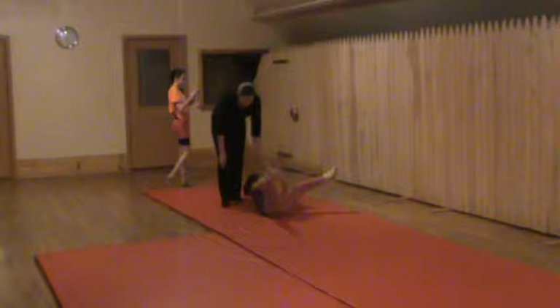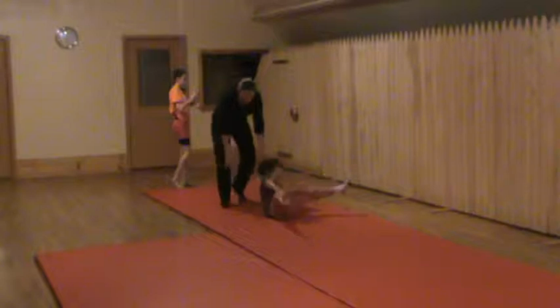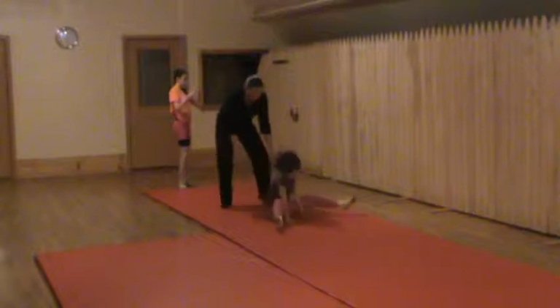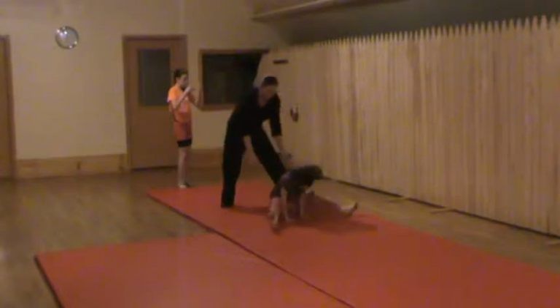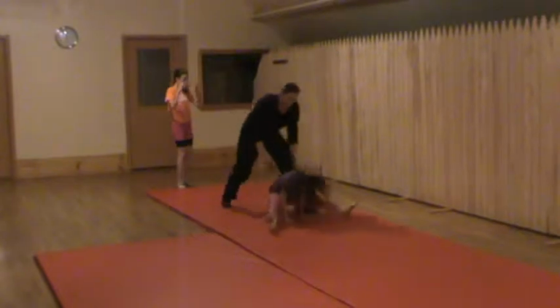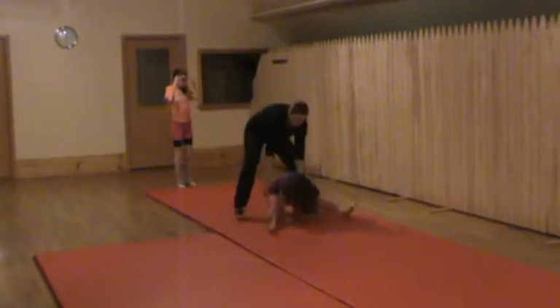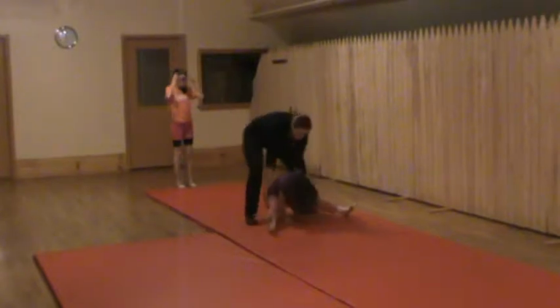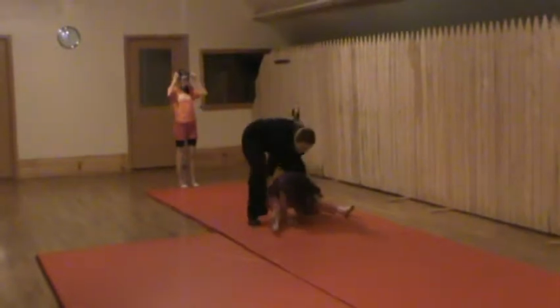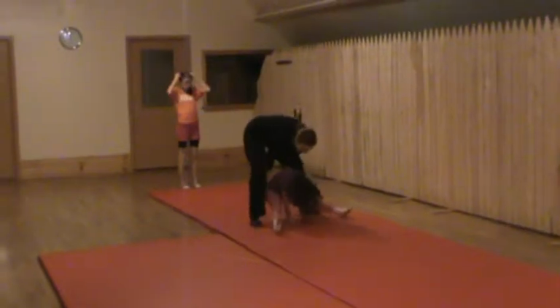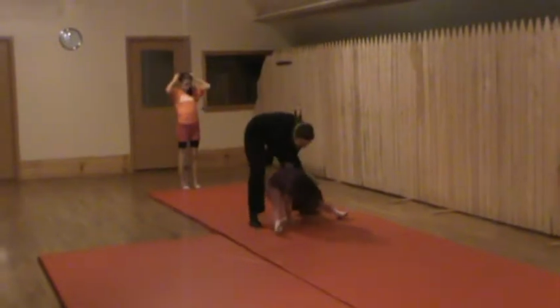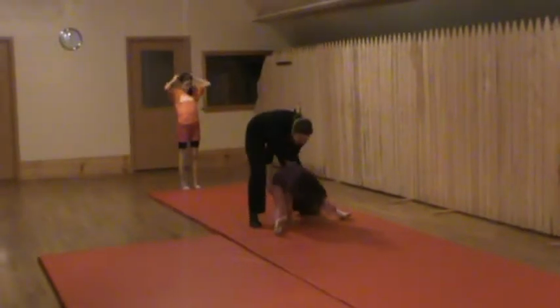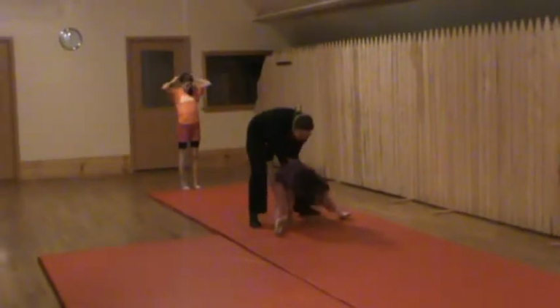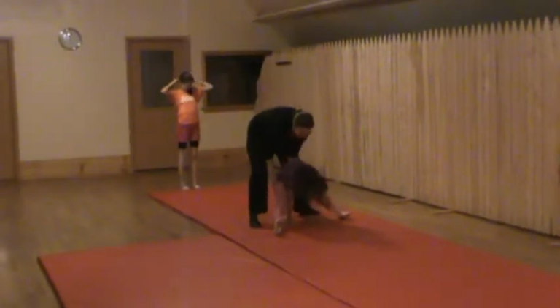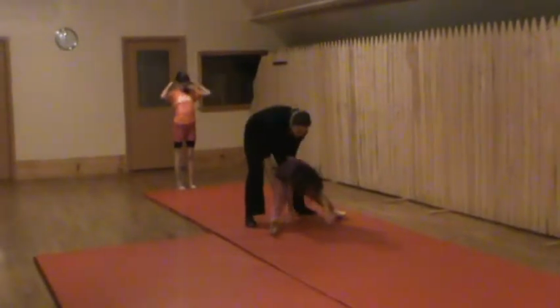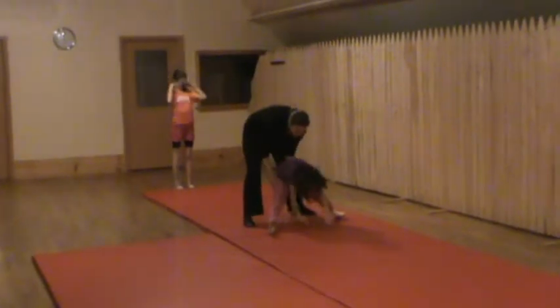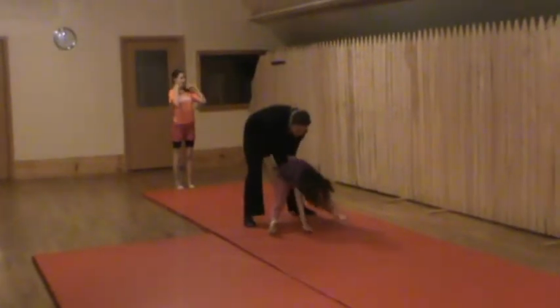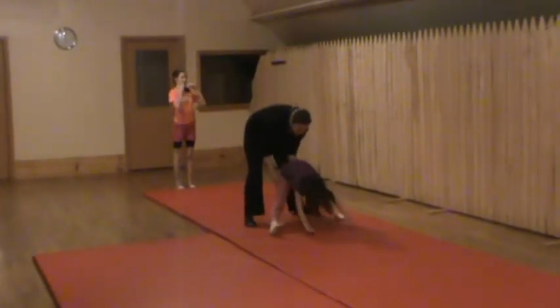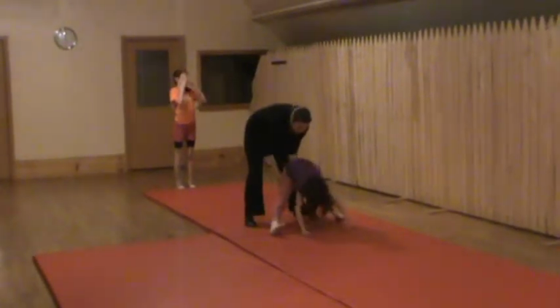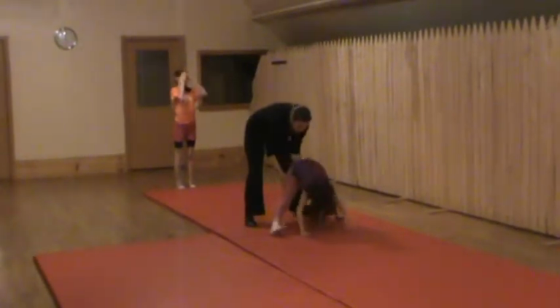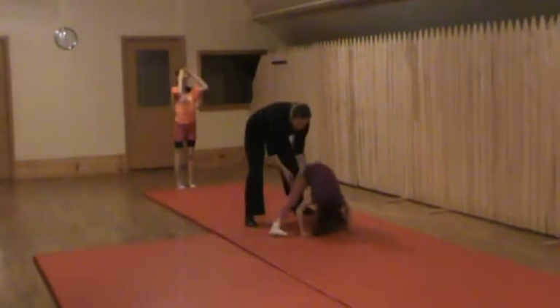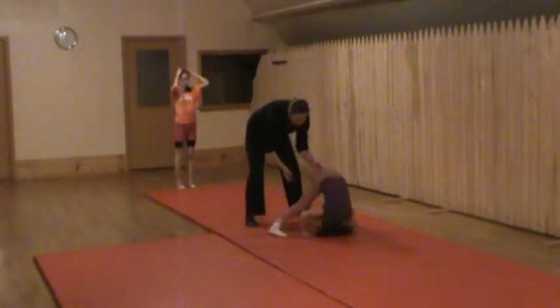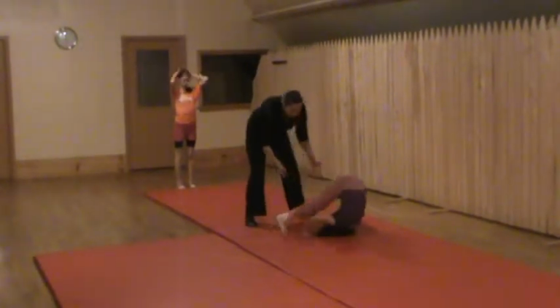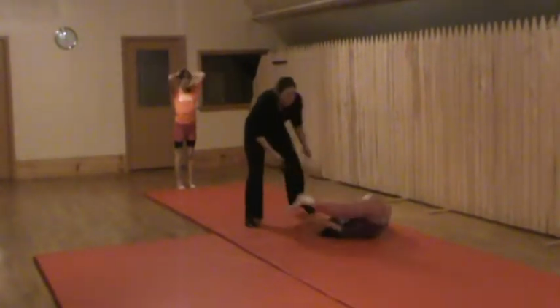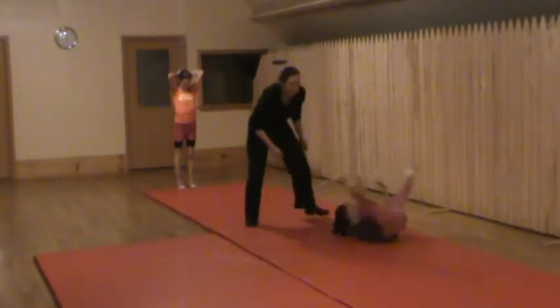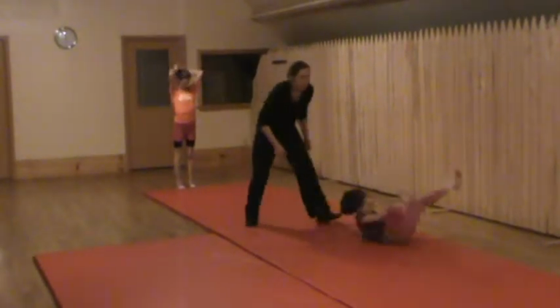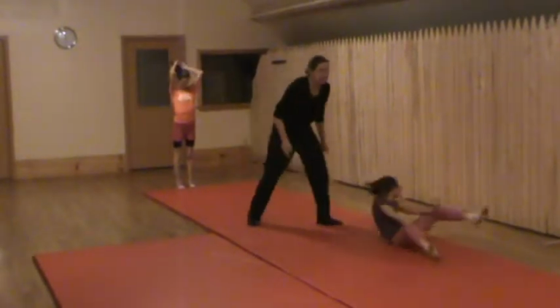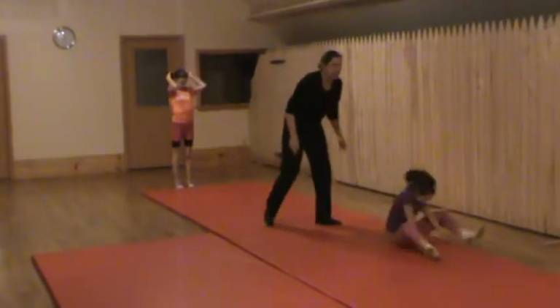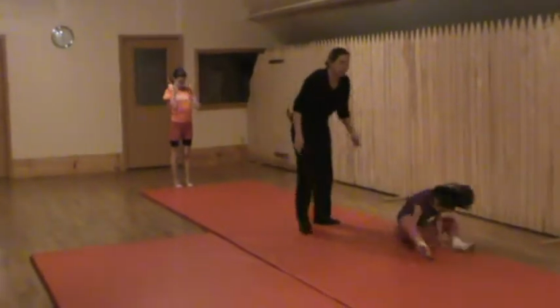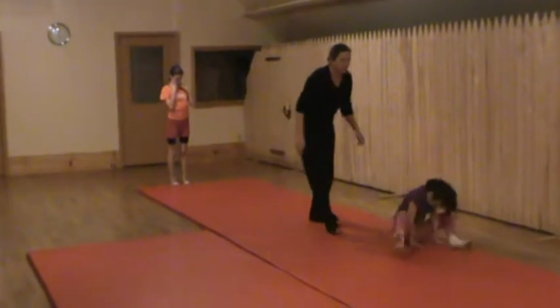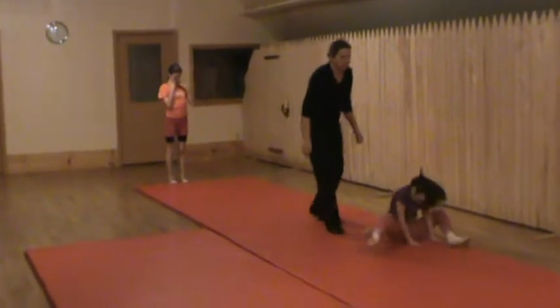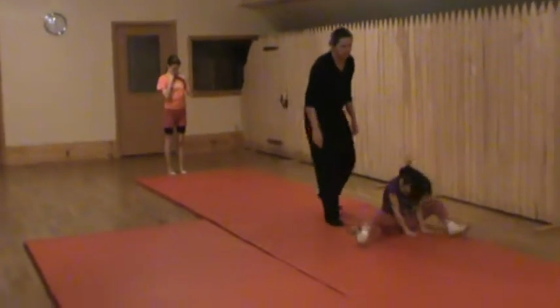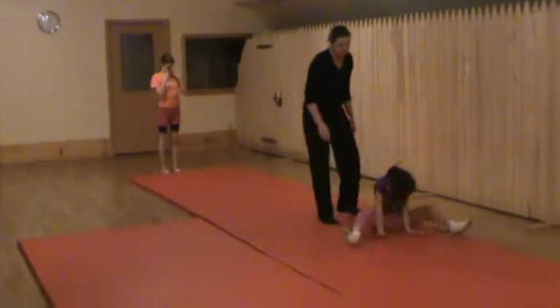Try it right there, straight — yes! That was good. Keep going, keep going. Okay, we're going off the mat.